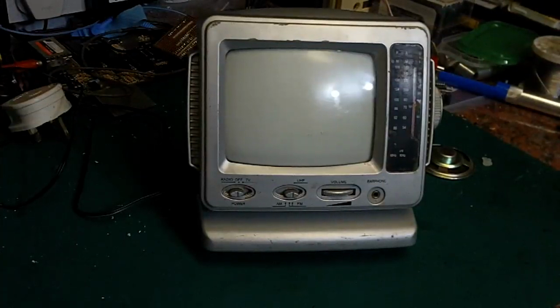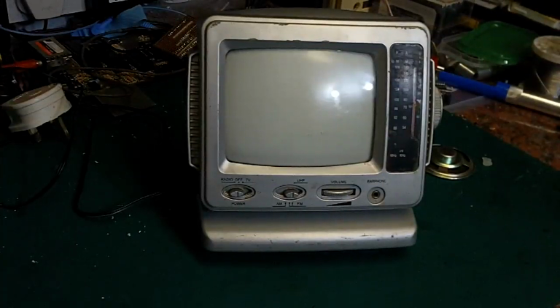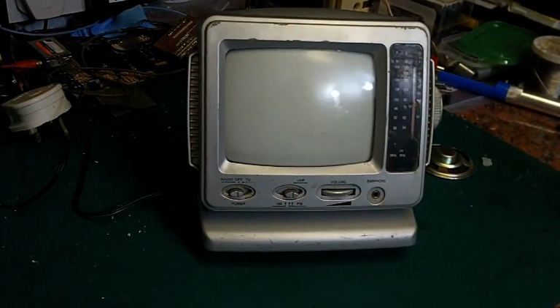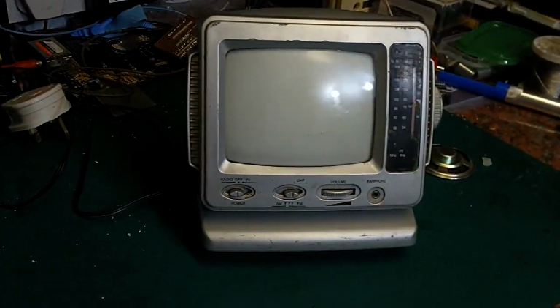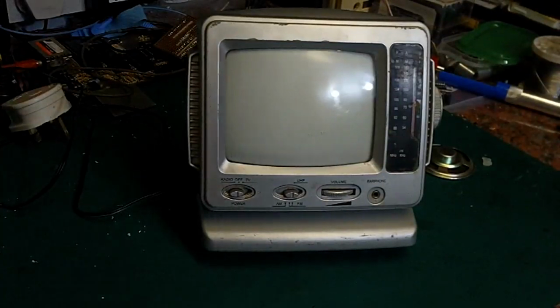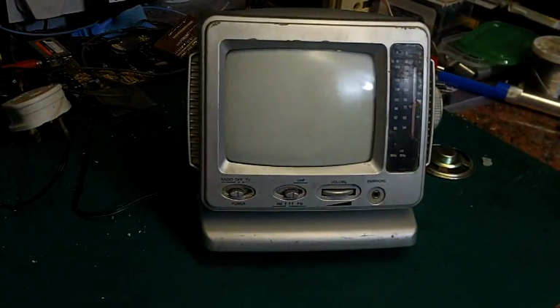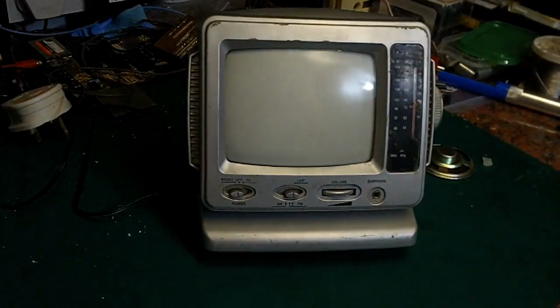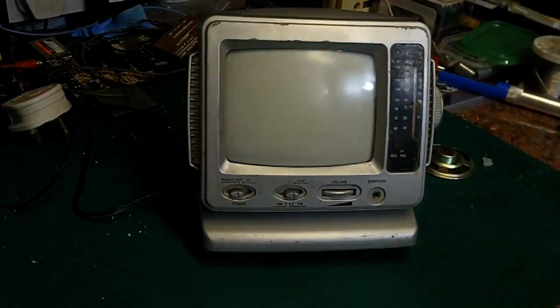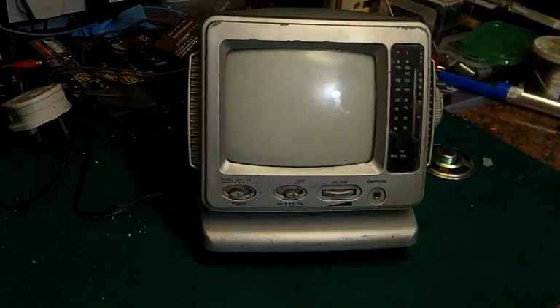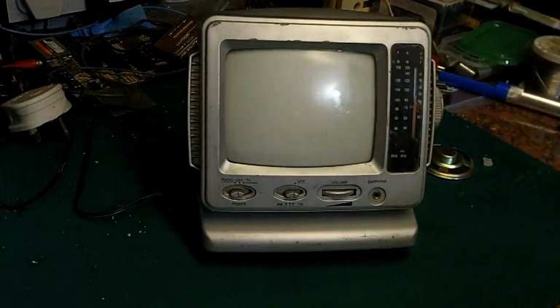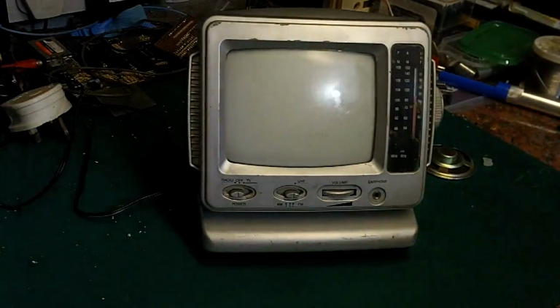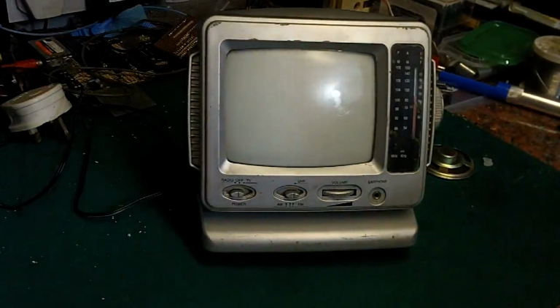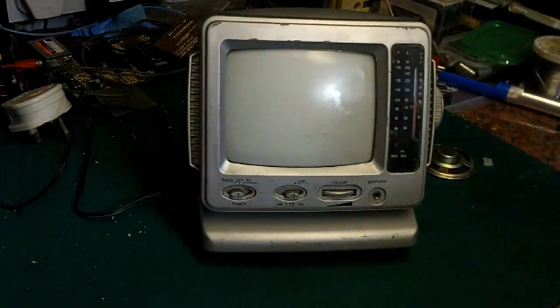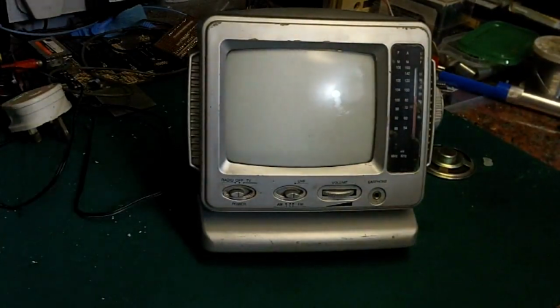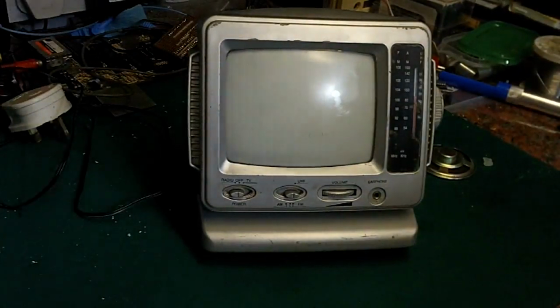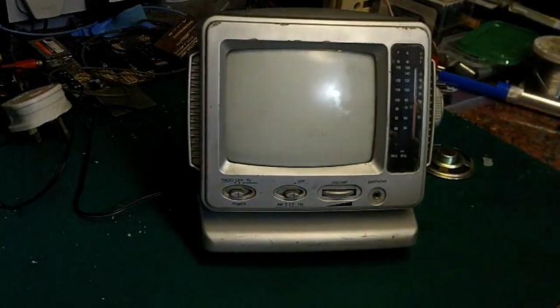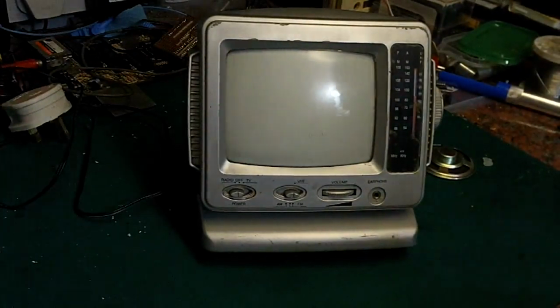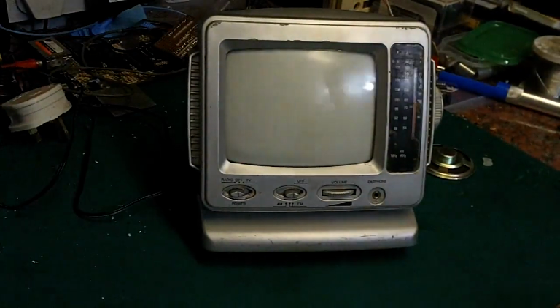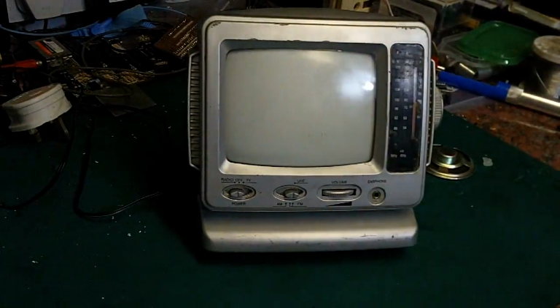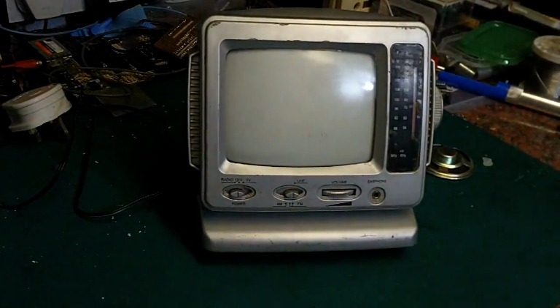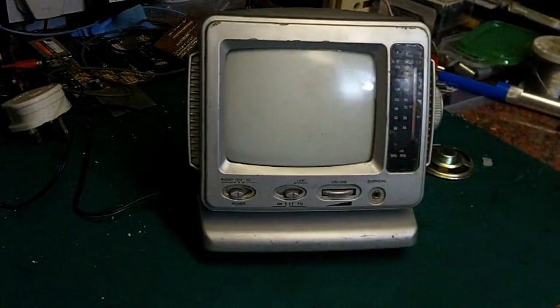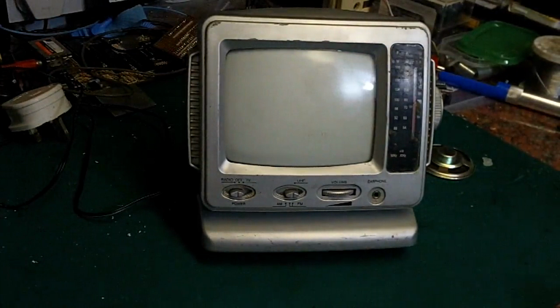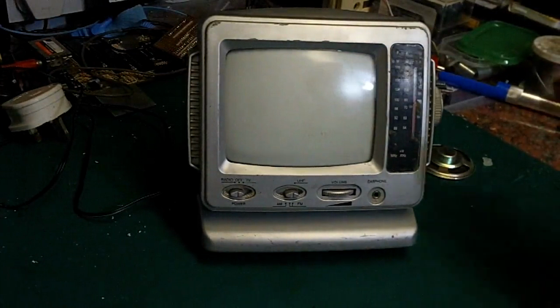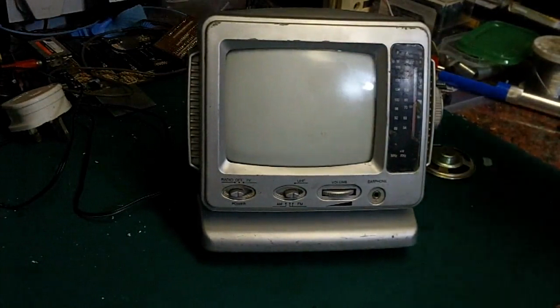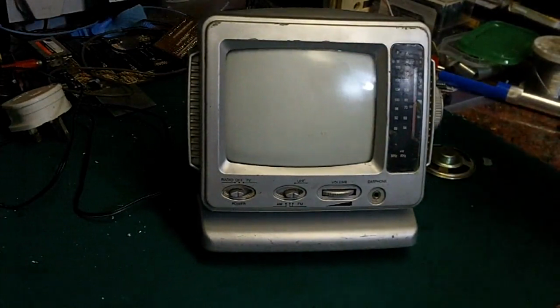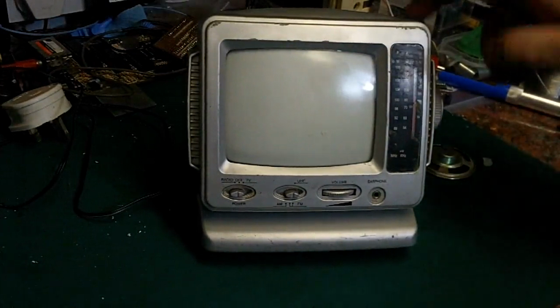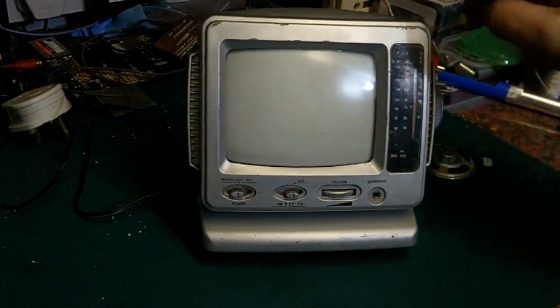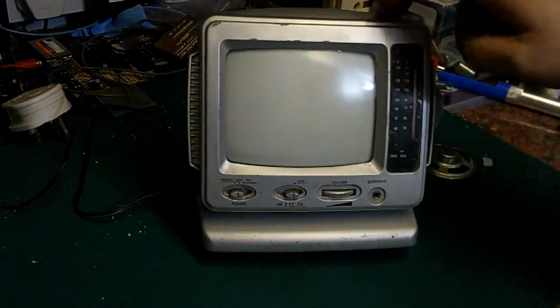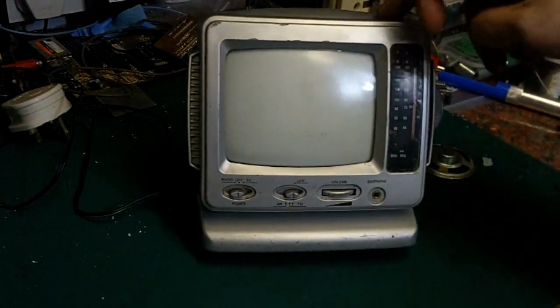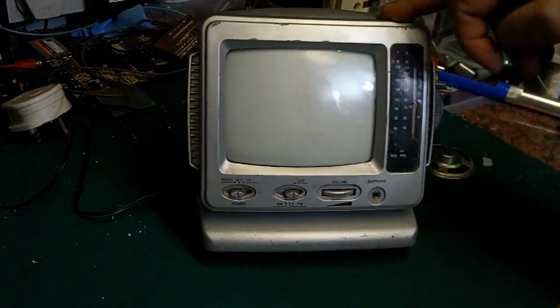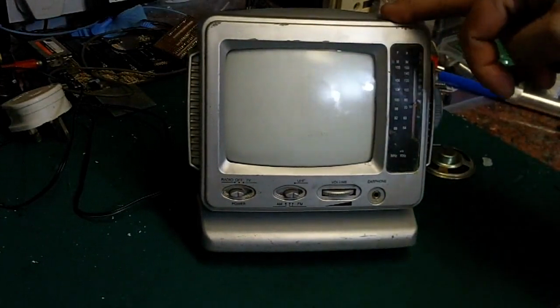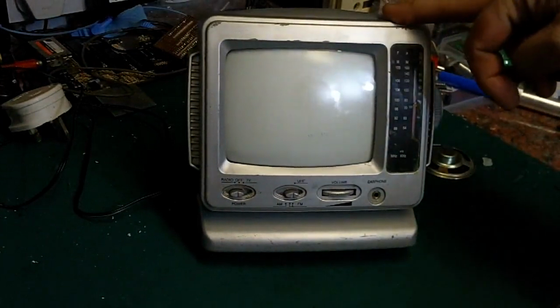Hello there, it's Jay here from Jay's Vintage Junk, and today I thought we would have a look at this.